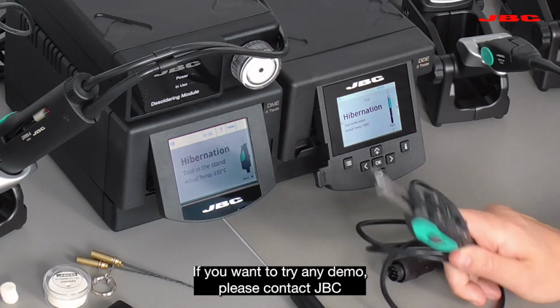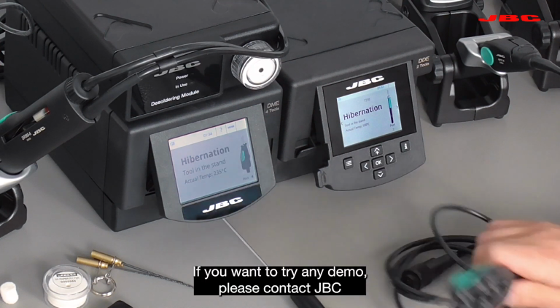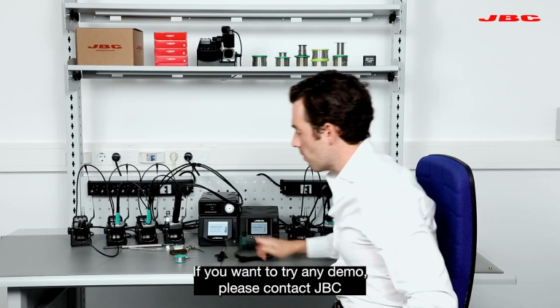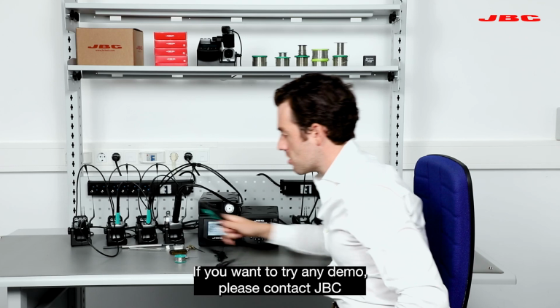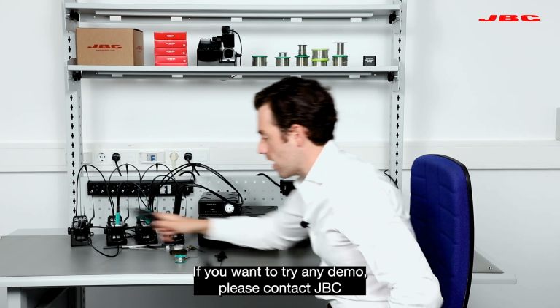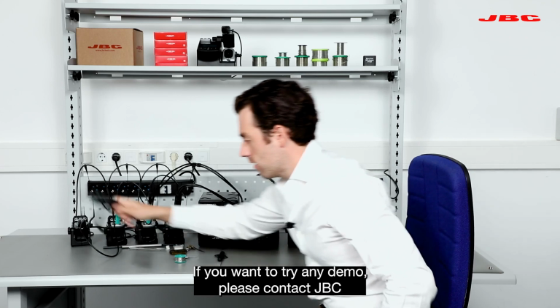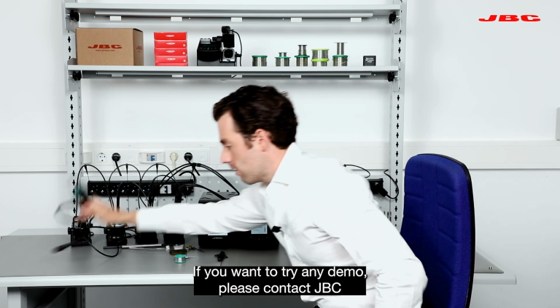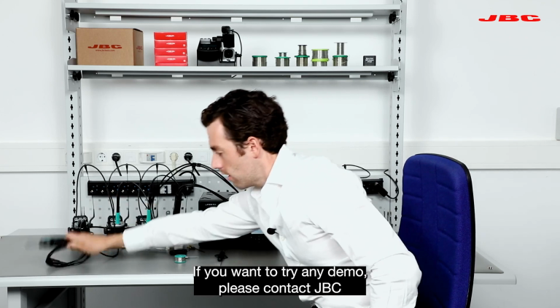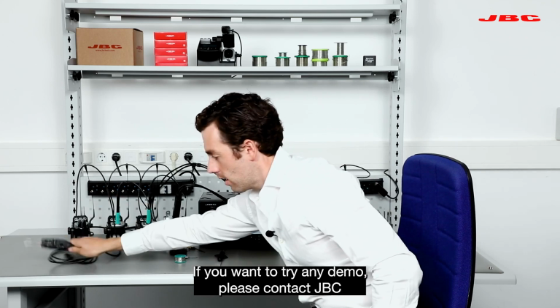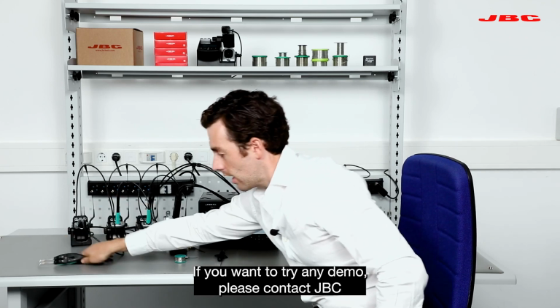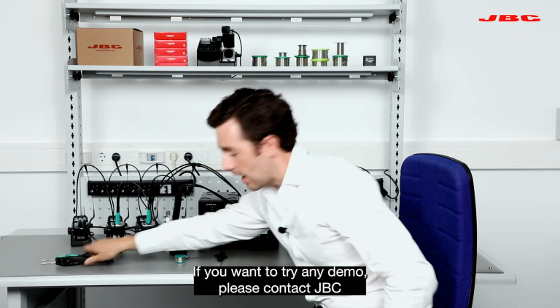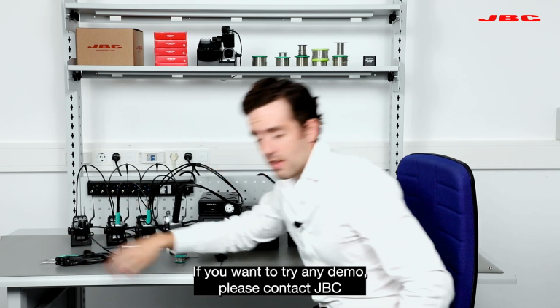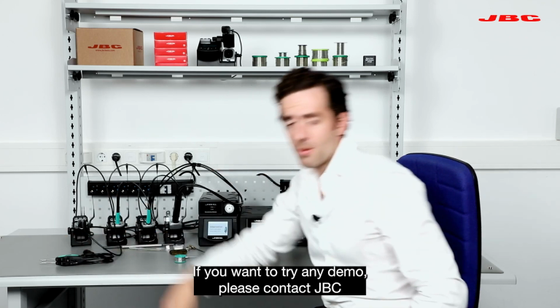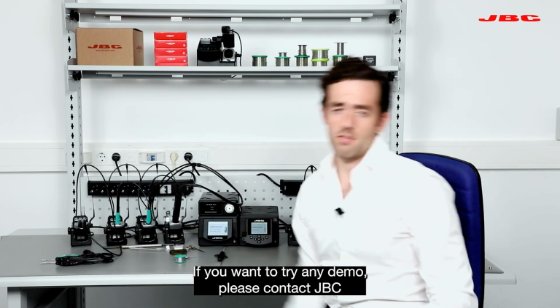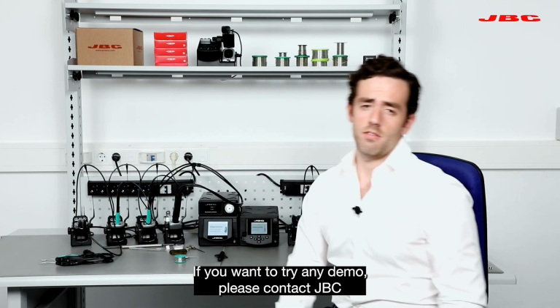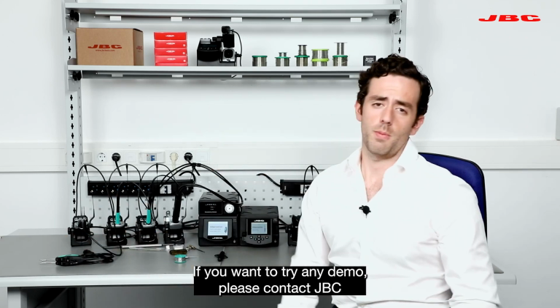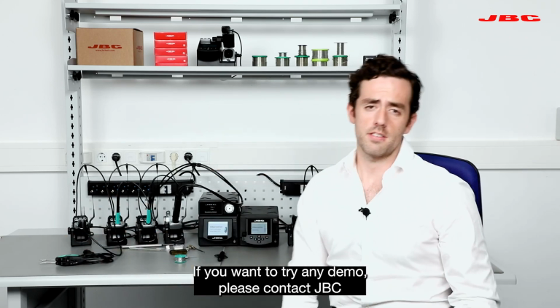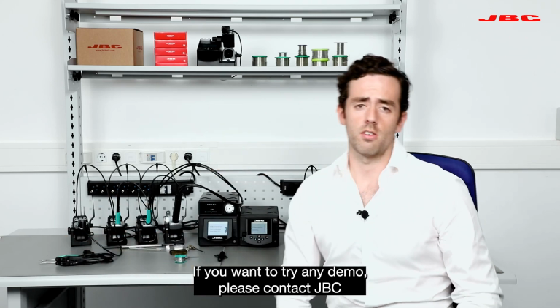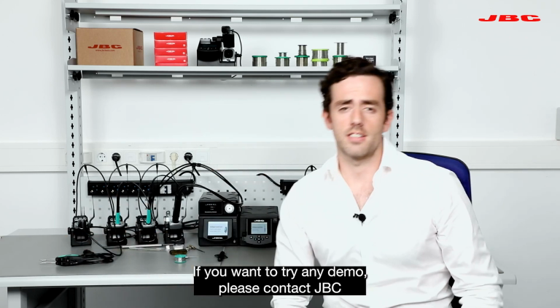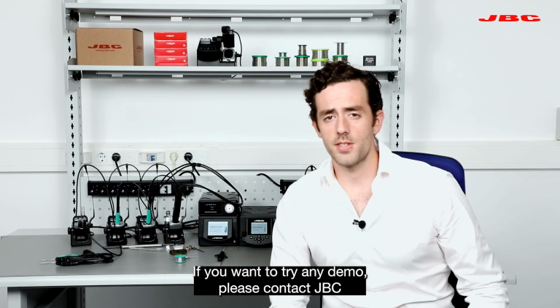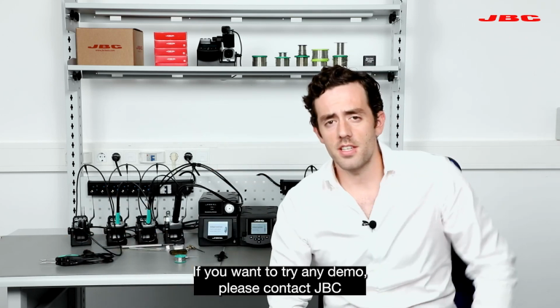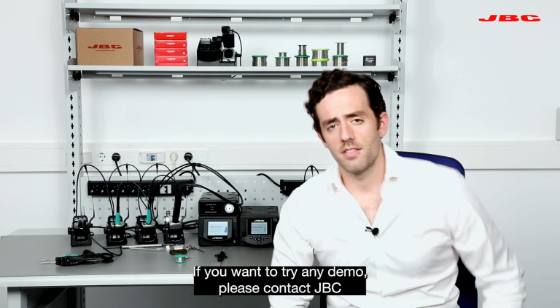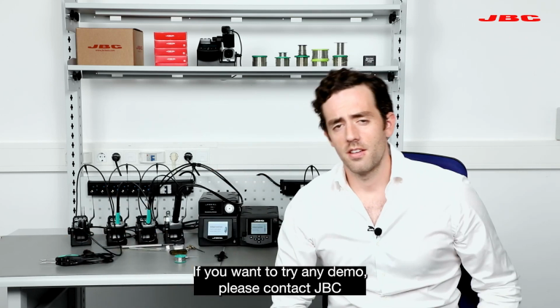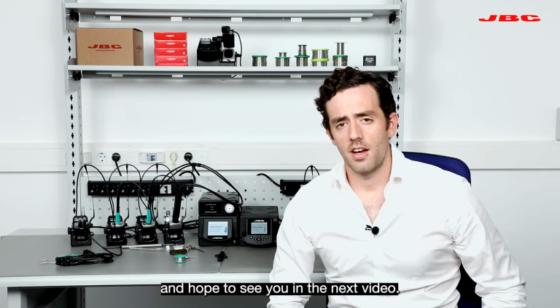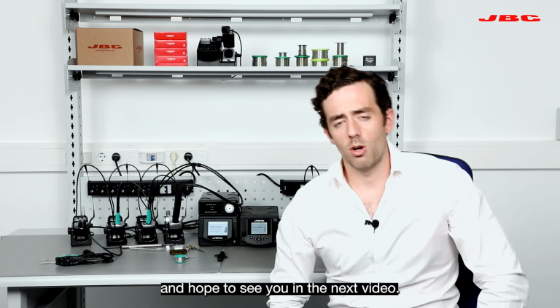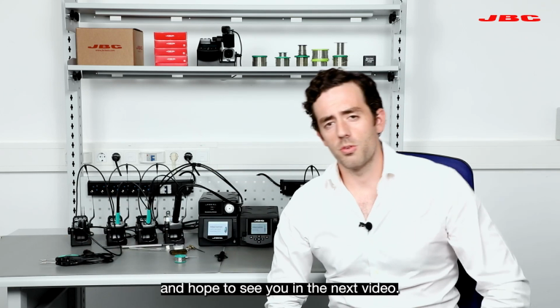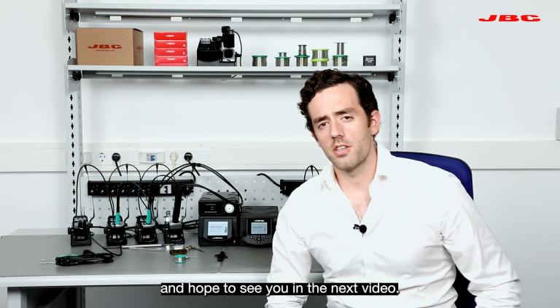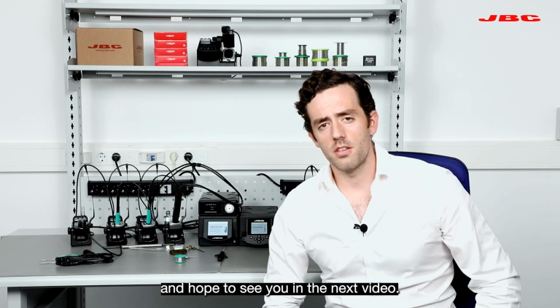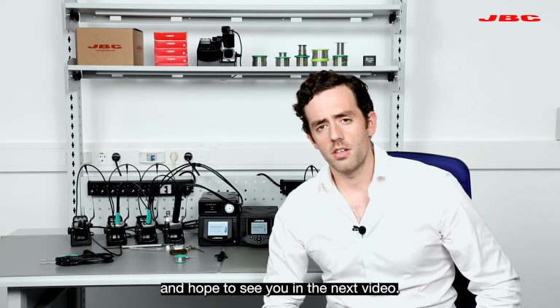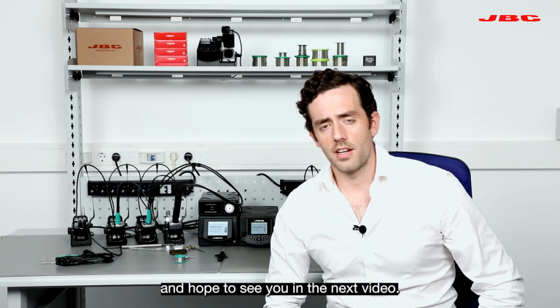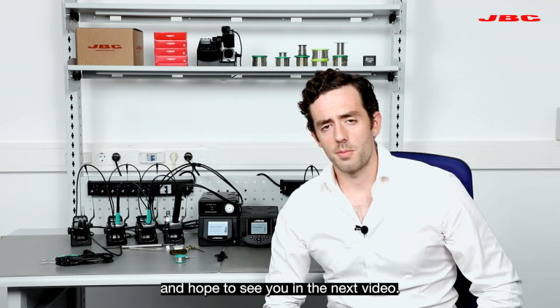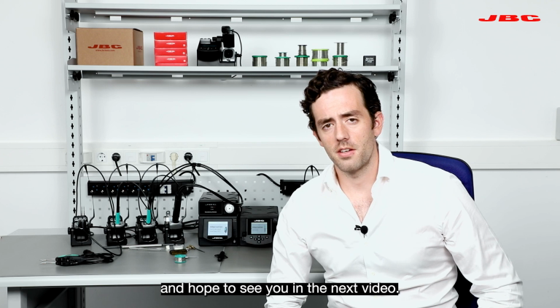If you want to try any demo, please contact ABC, and I hope to see you in the next video.